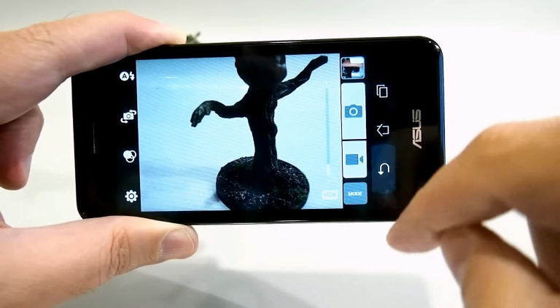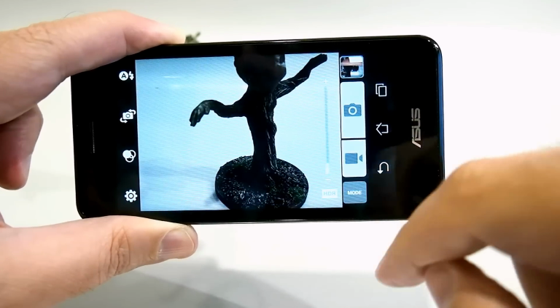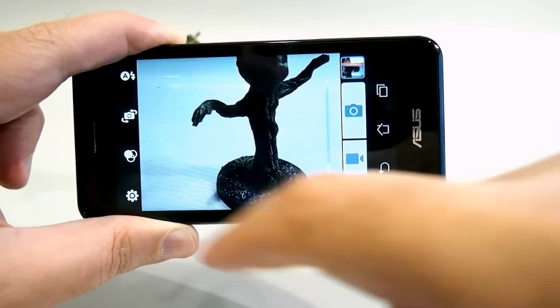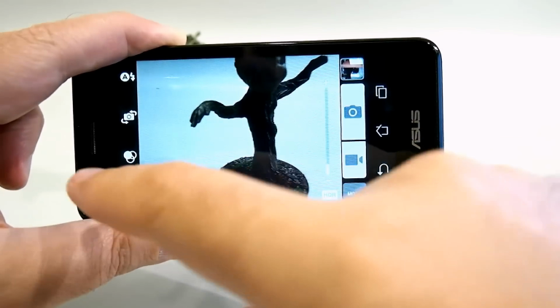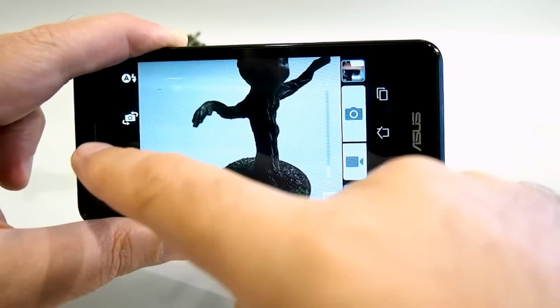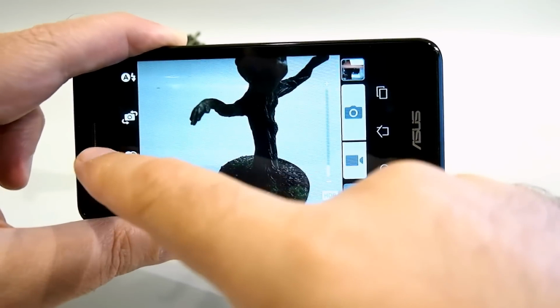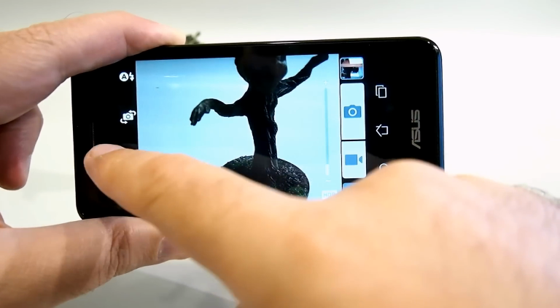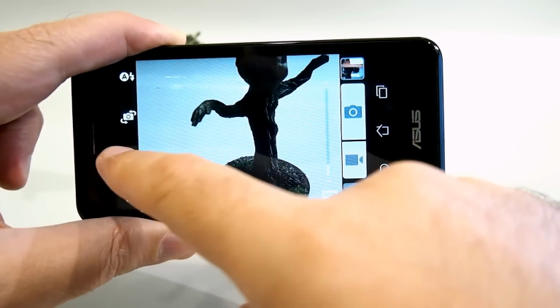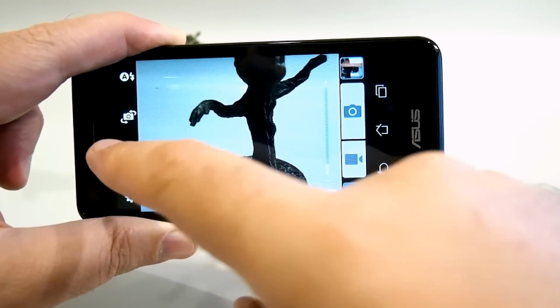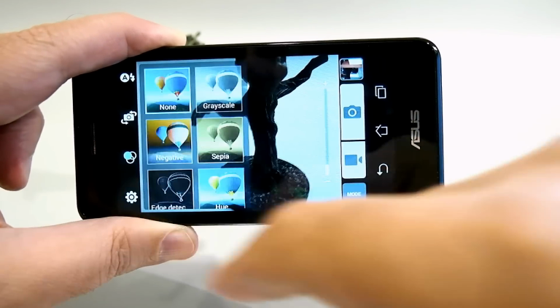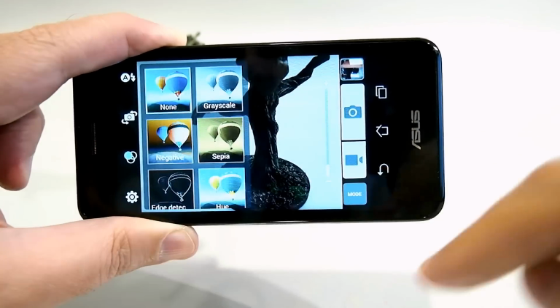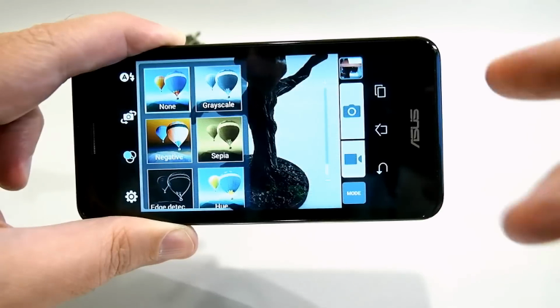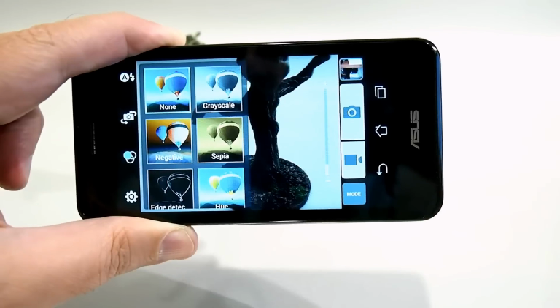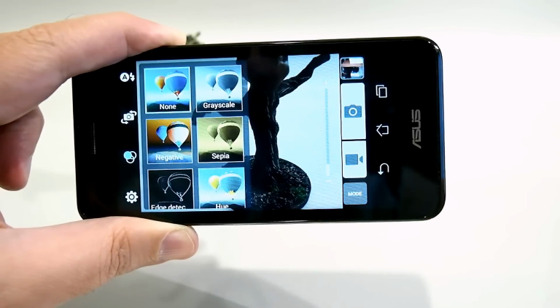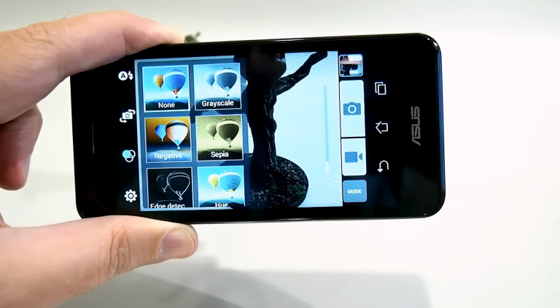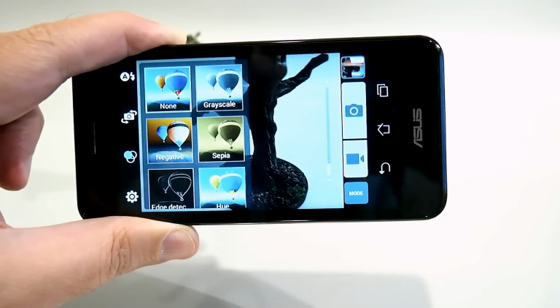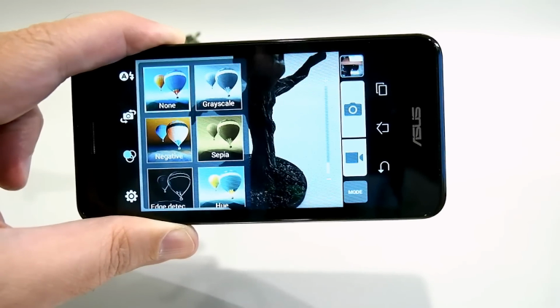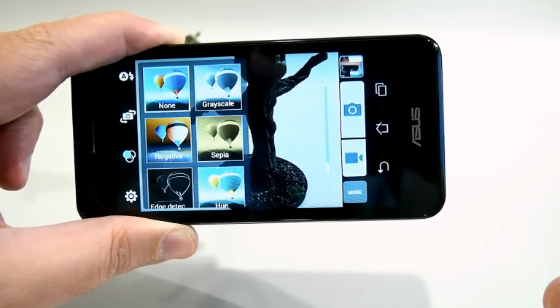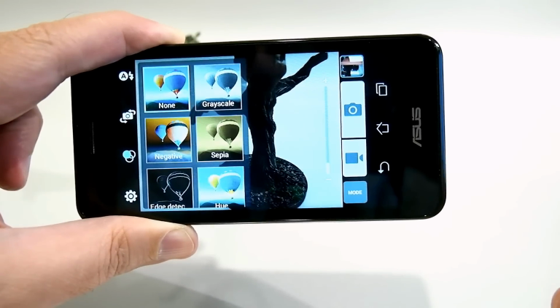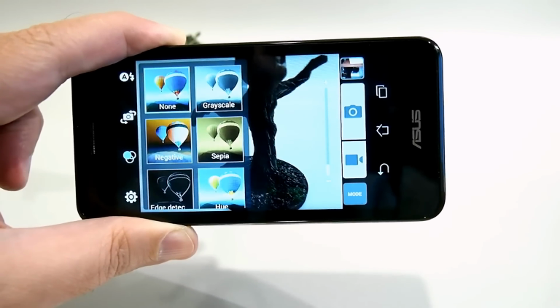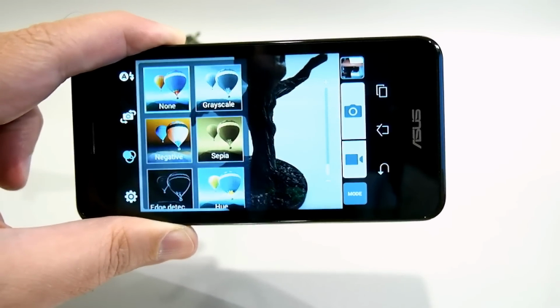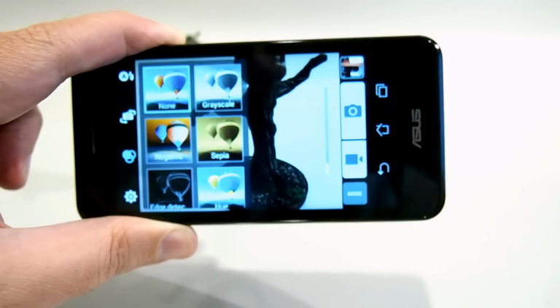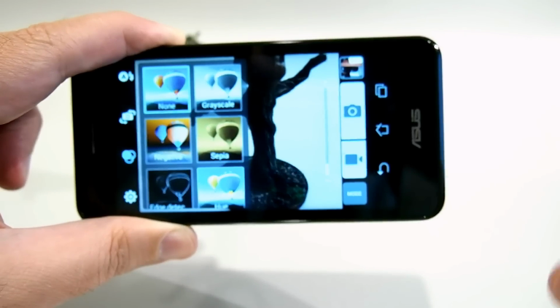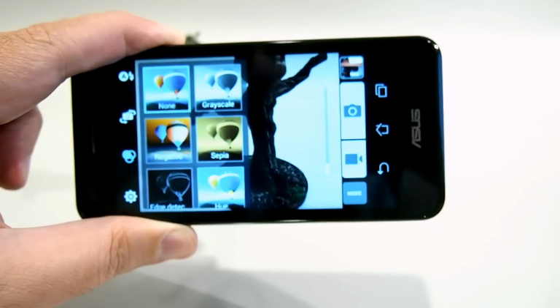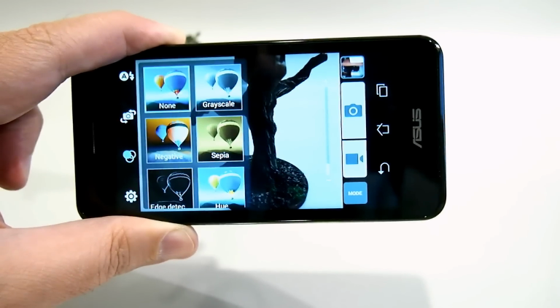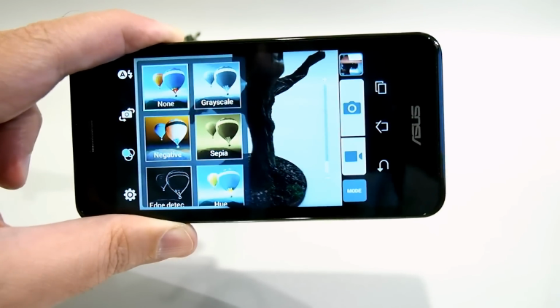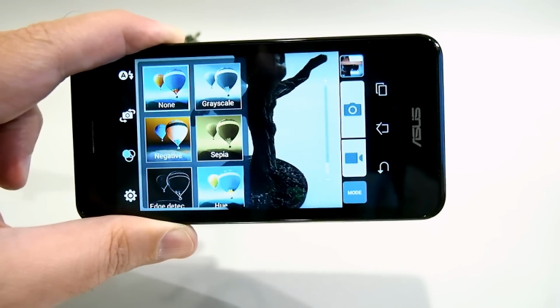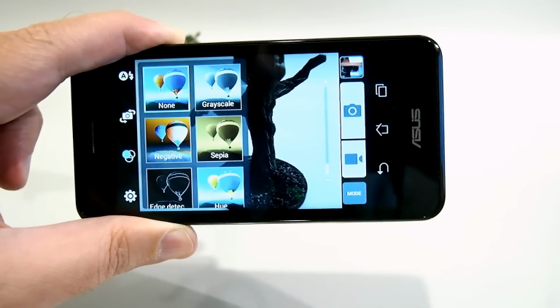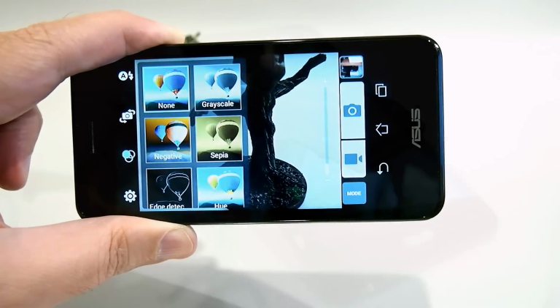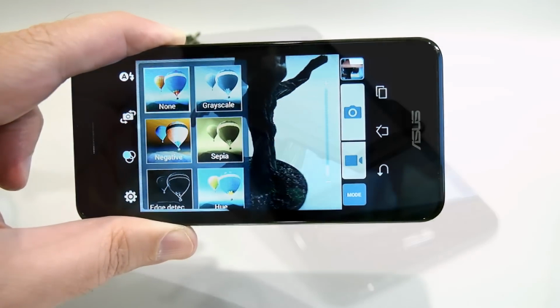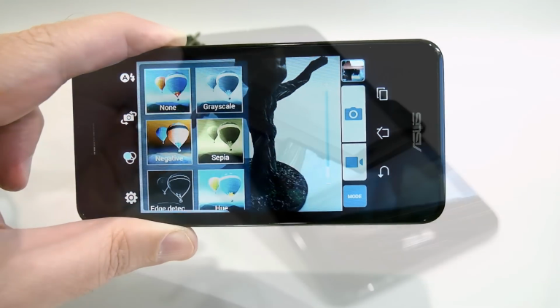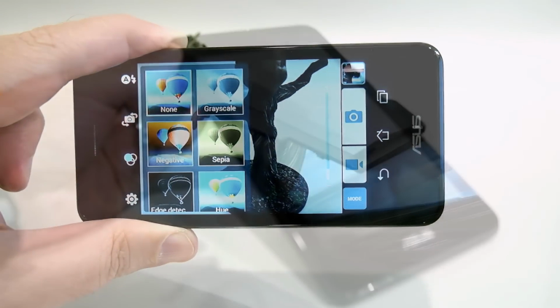You also have plenty of art filters if you like to mess with sepia tones, grayscale hues, and so on.